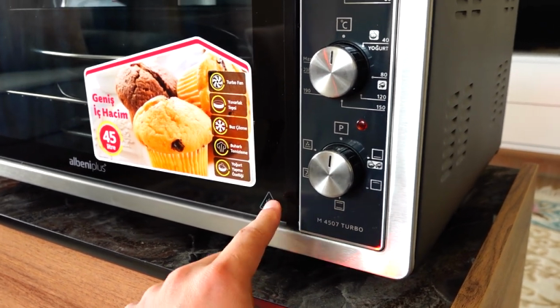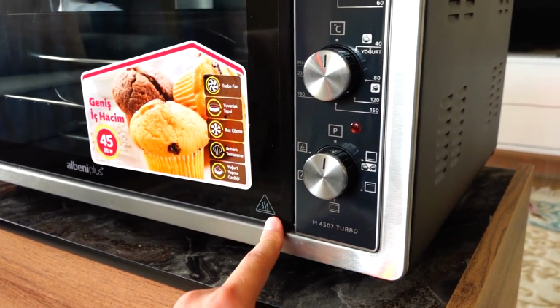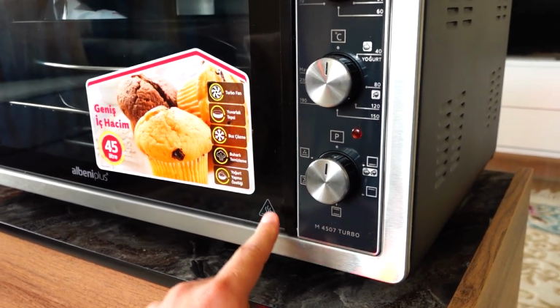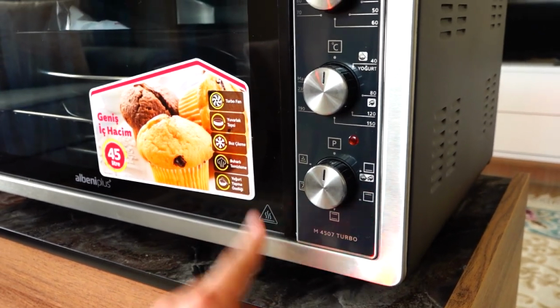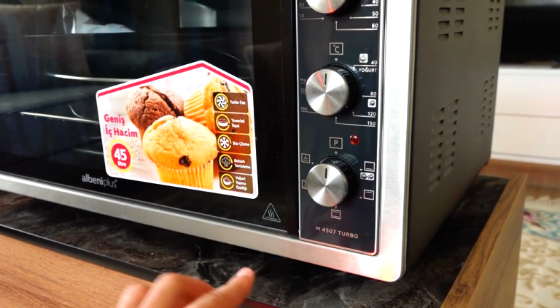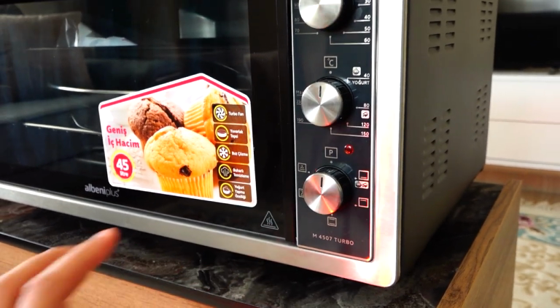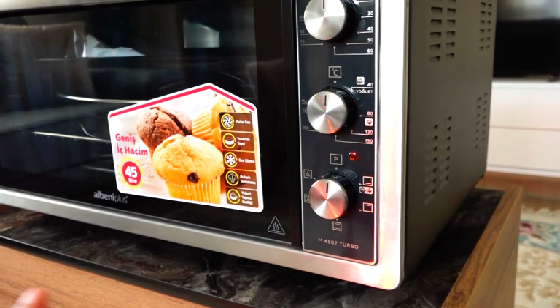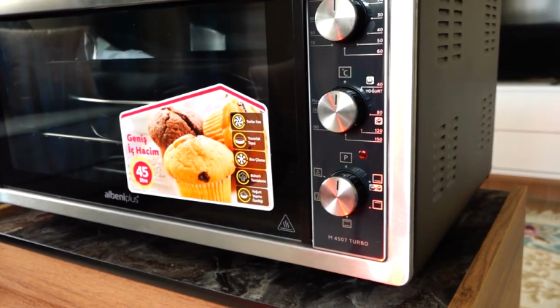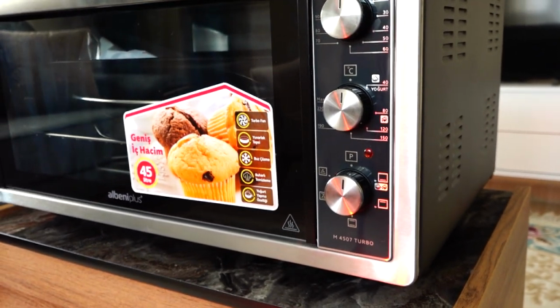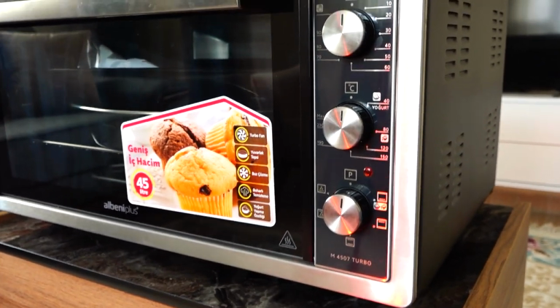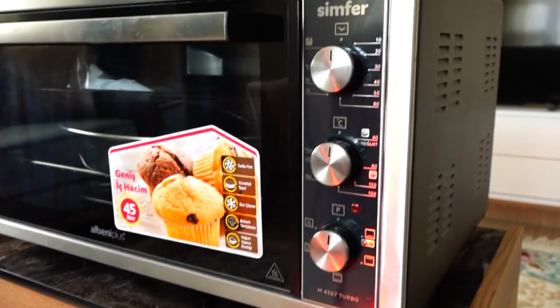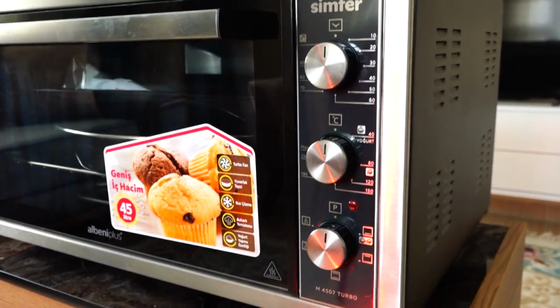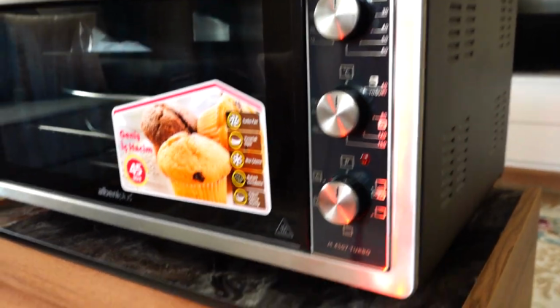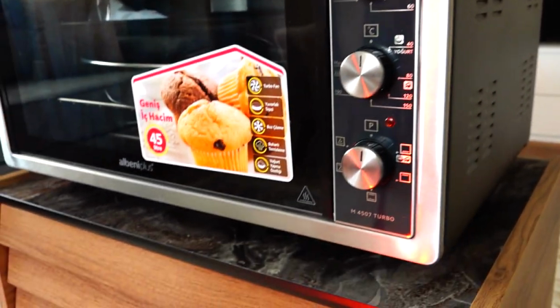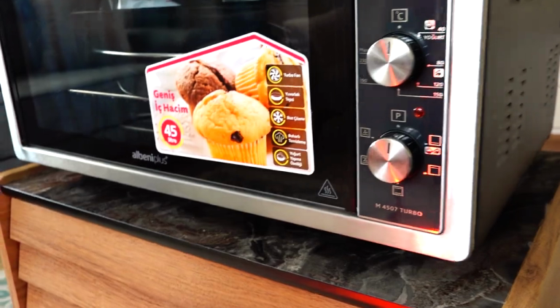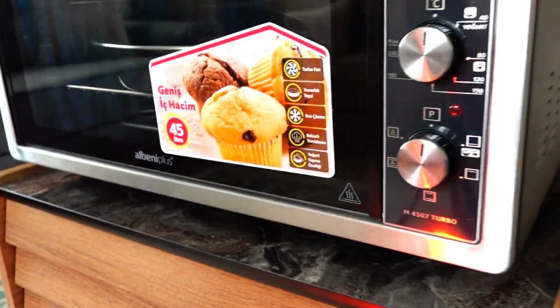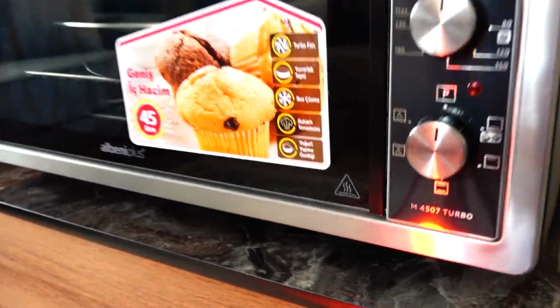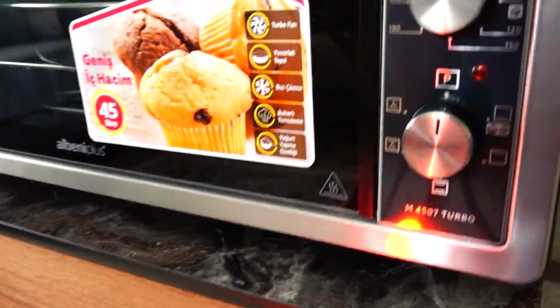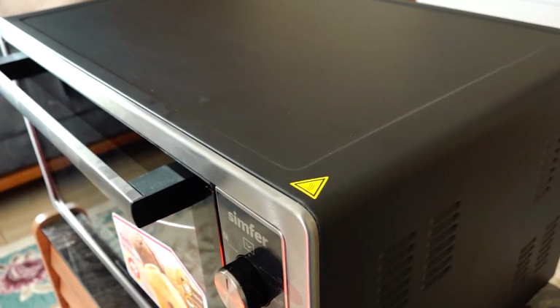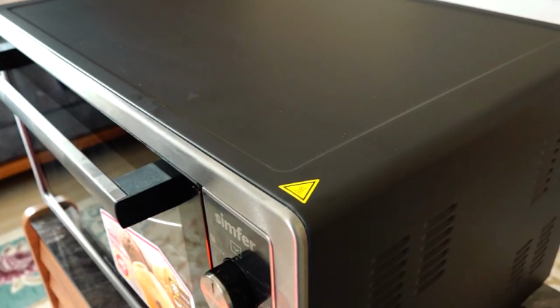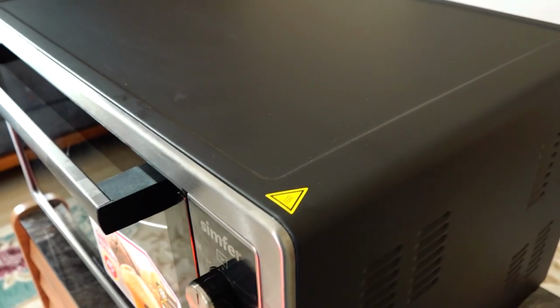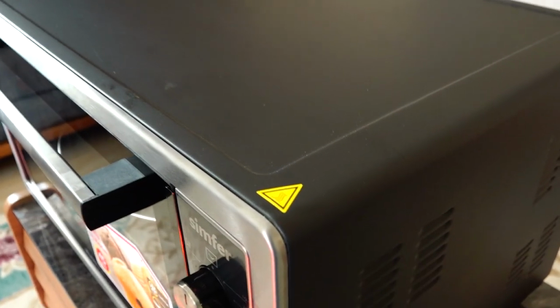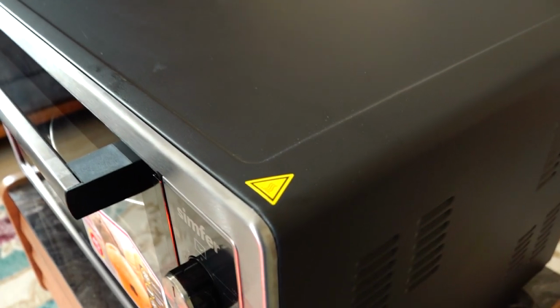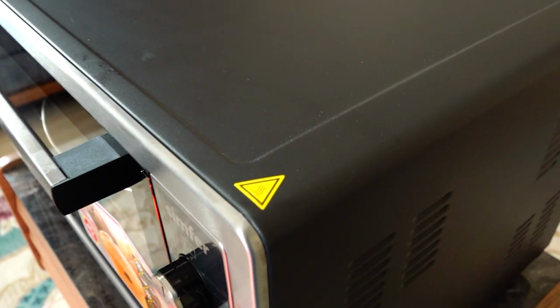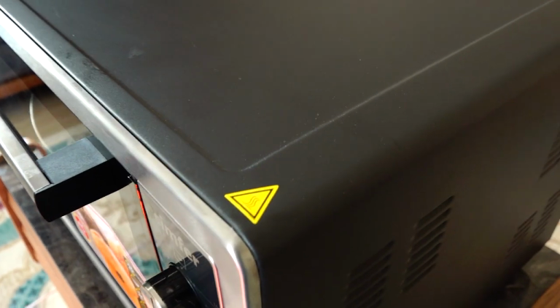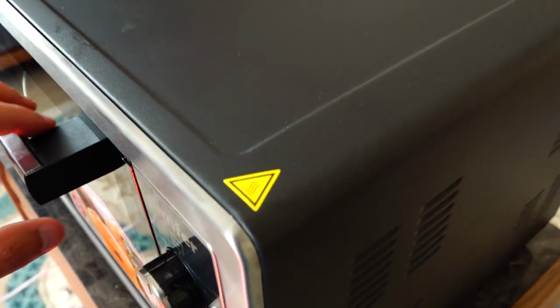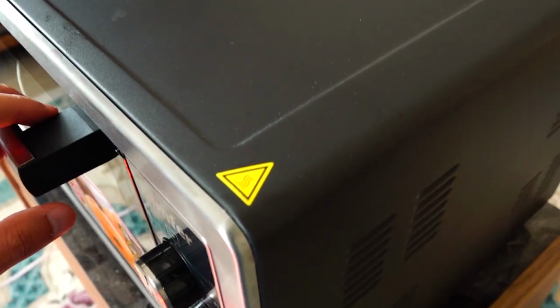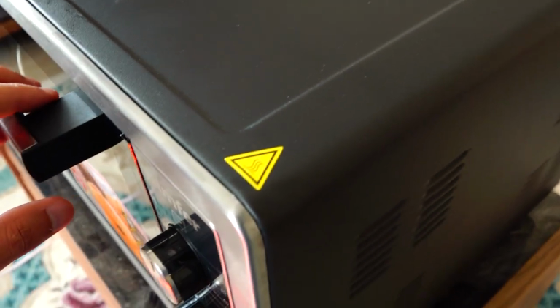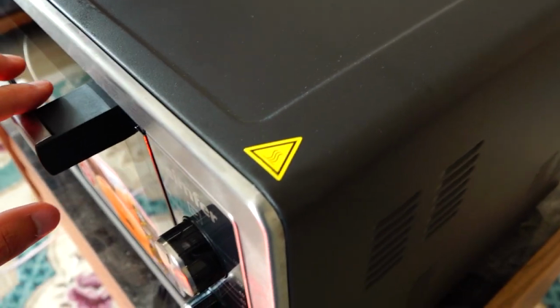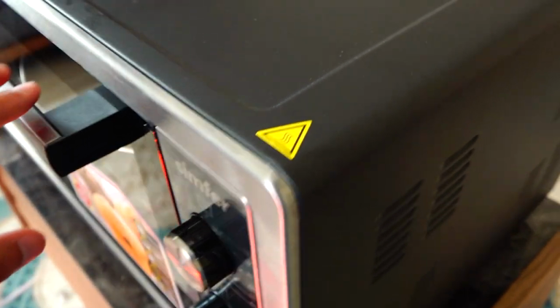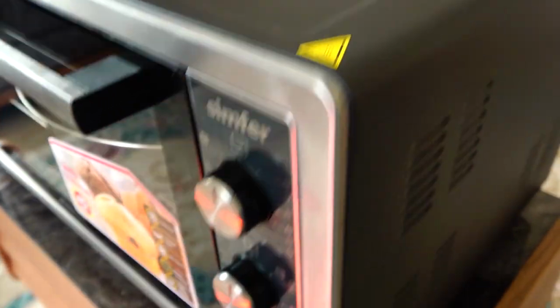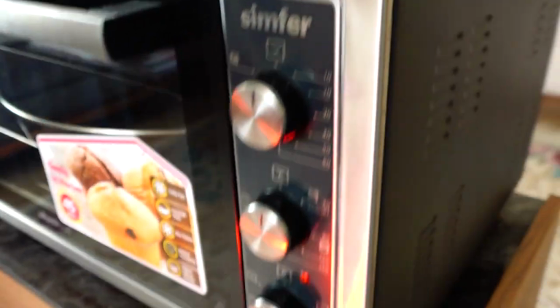The place where this marking appears is a very hot area. This is a very hot place — please be careful with it.